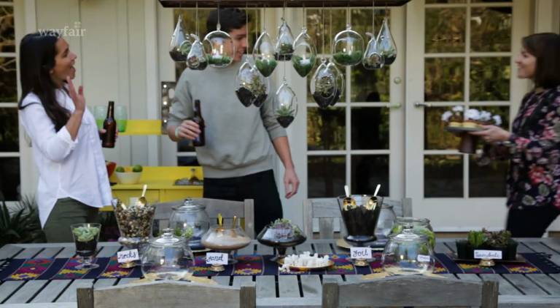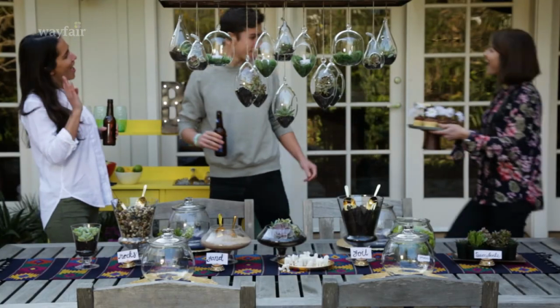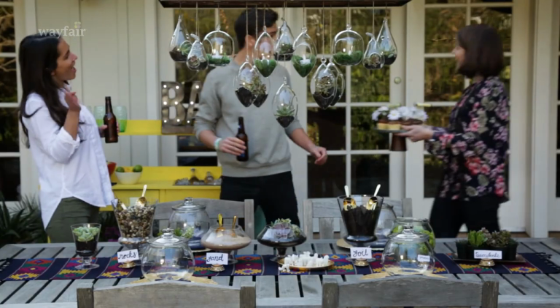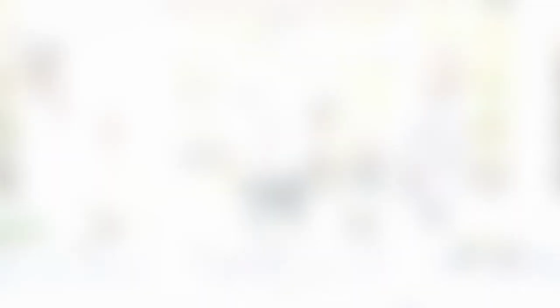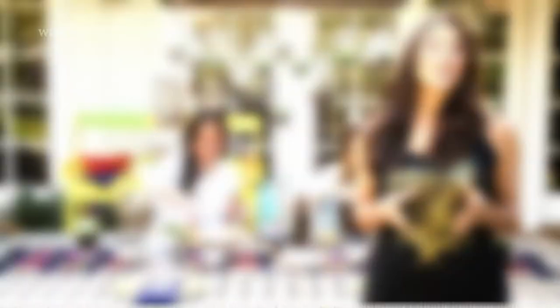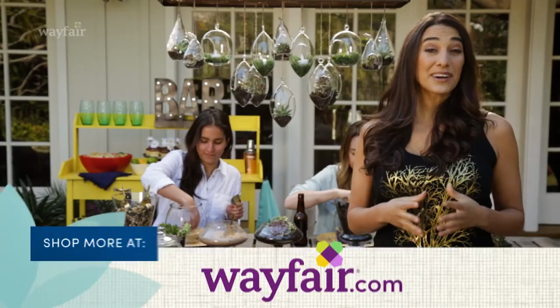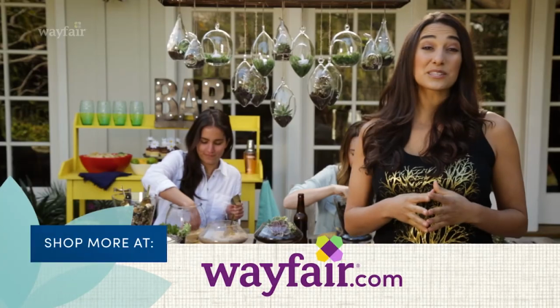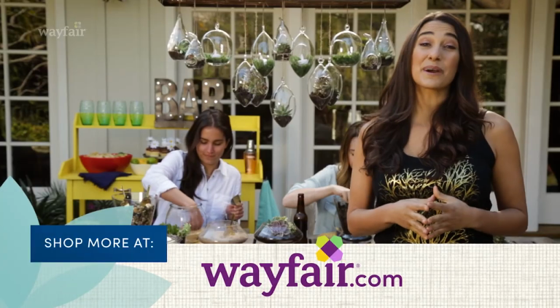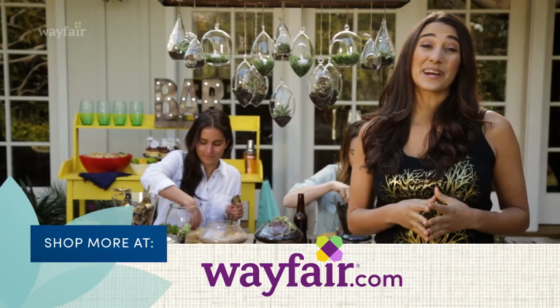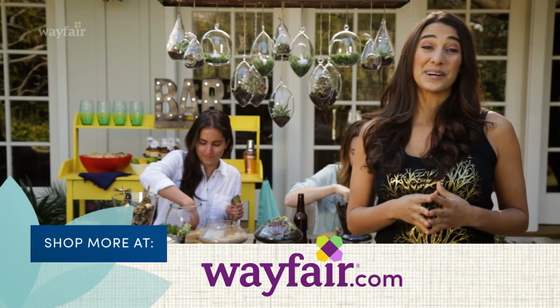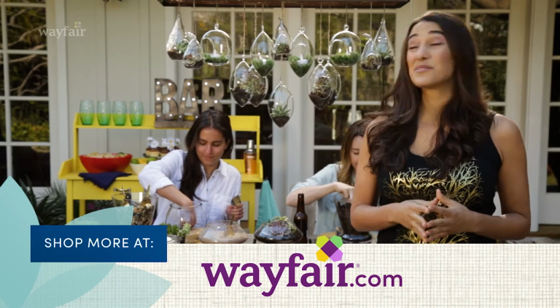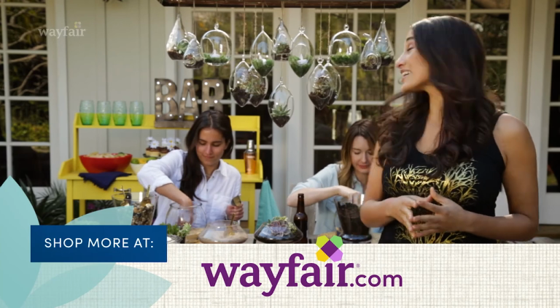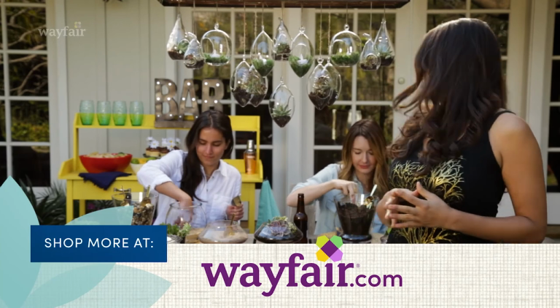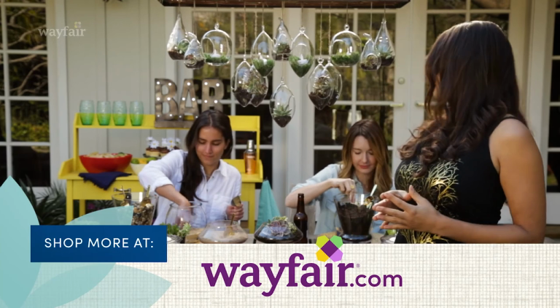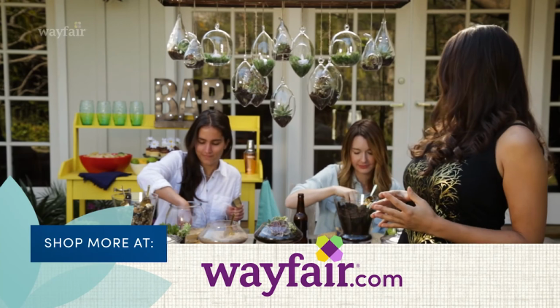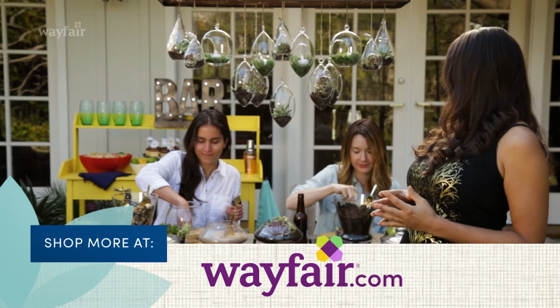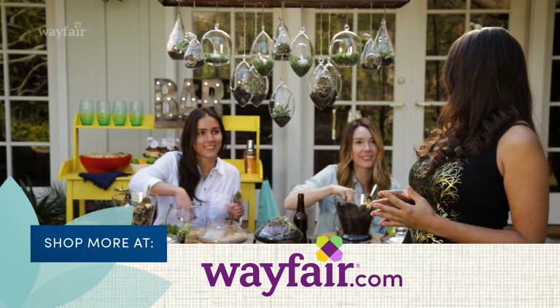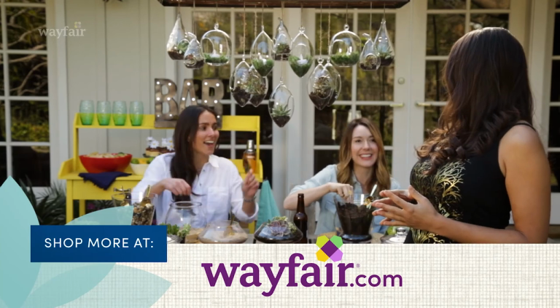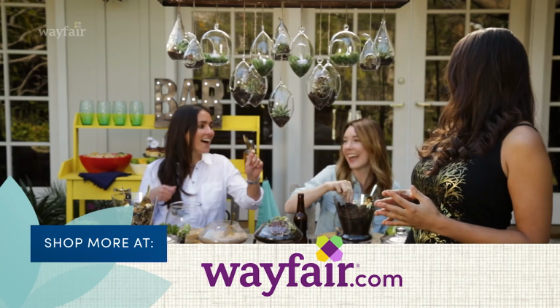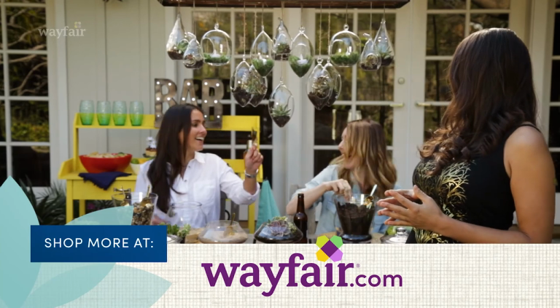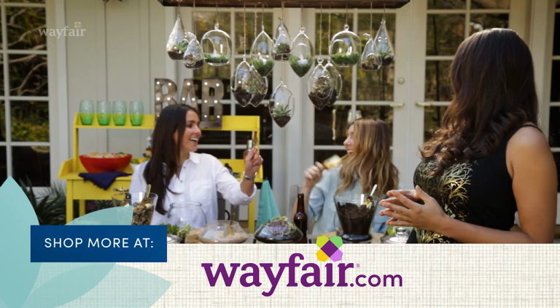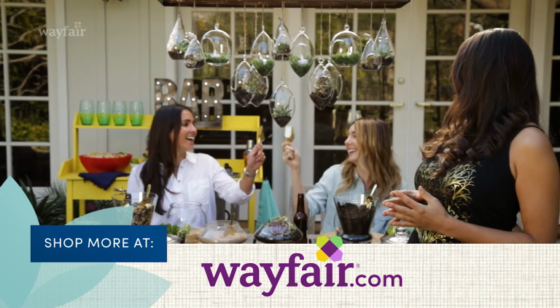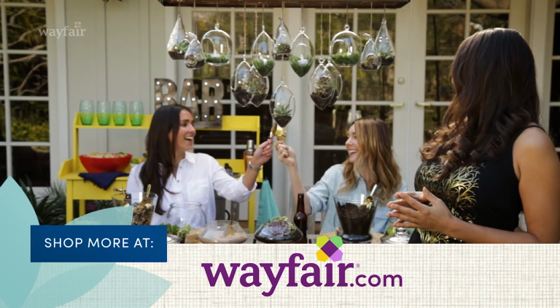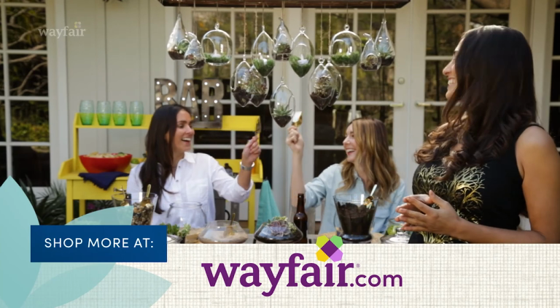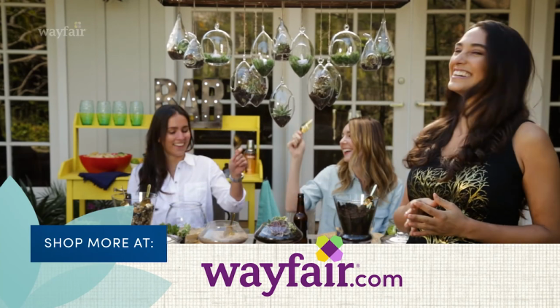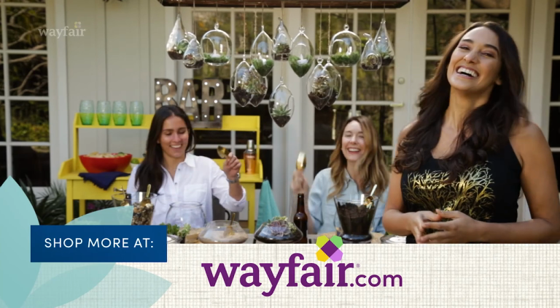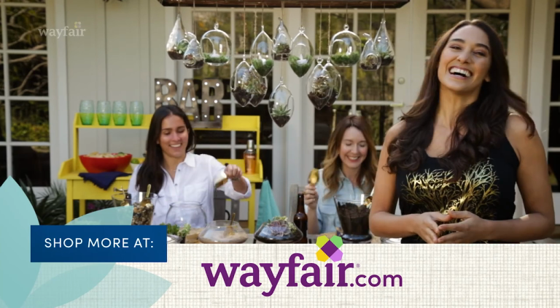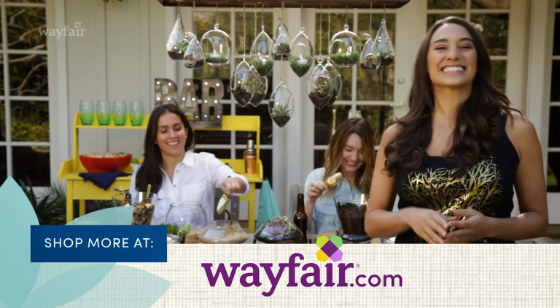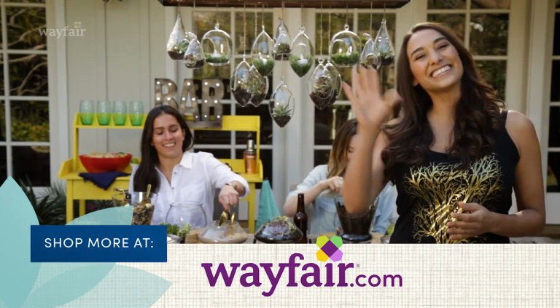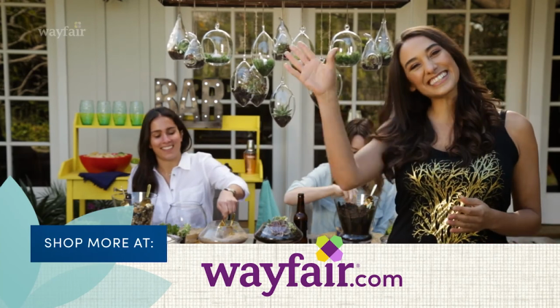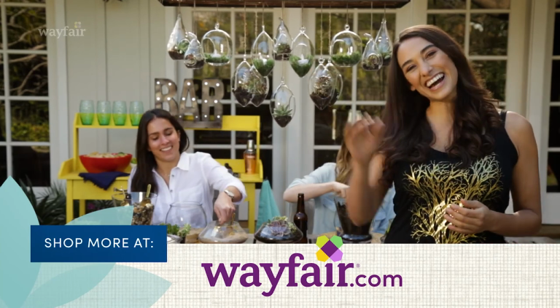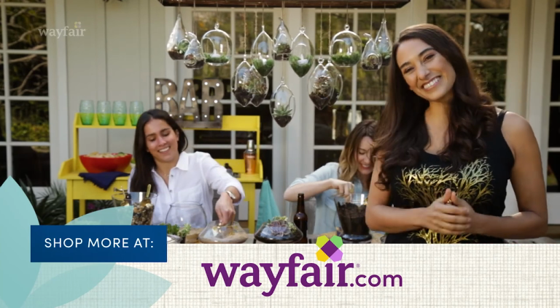I hope you guys try out this party at home. You guys are having fun, right? I'll see you next time!